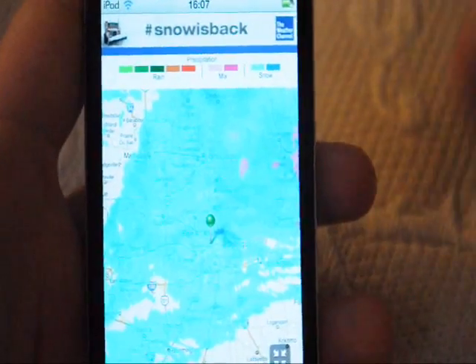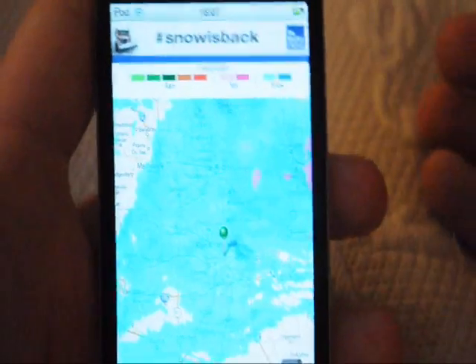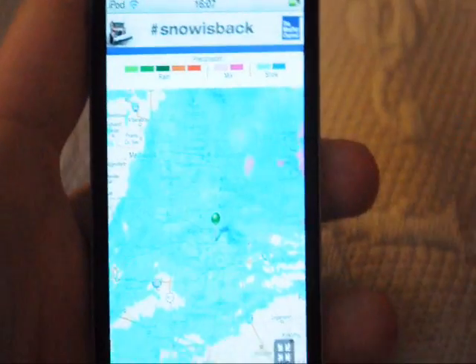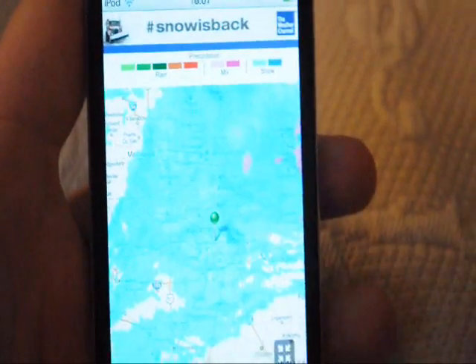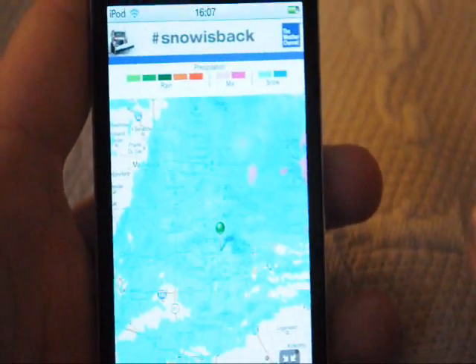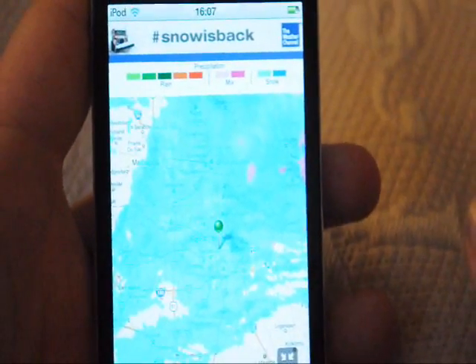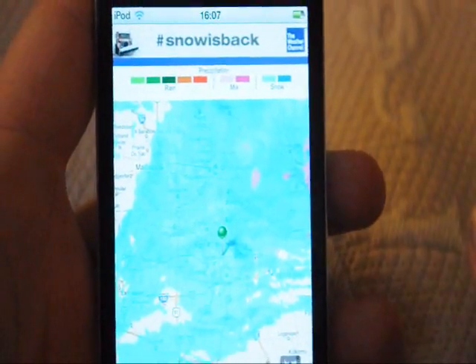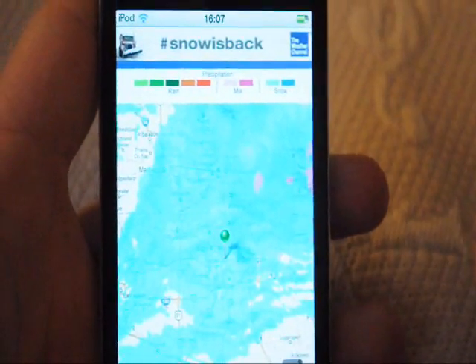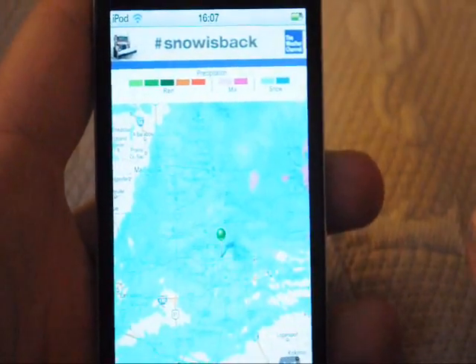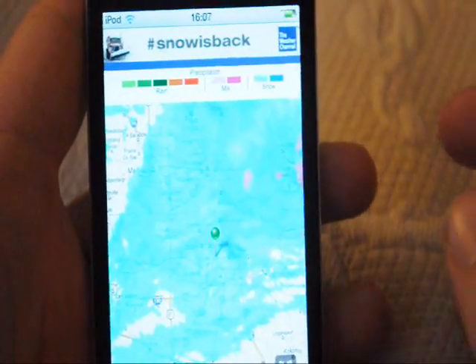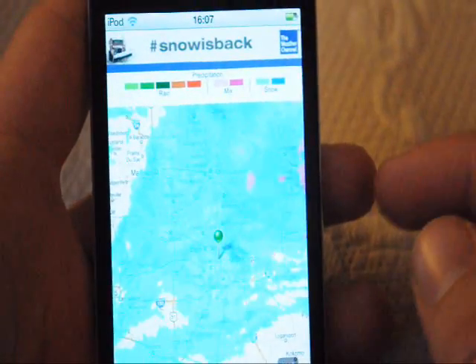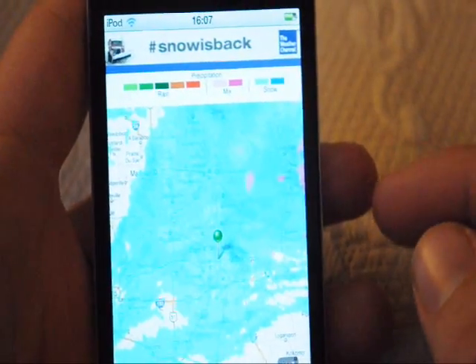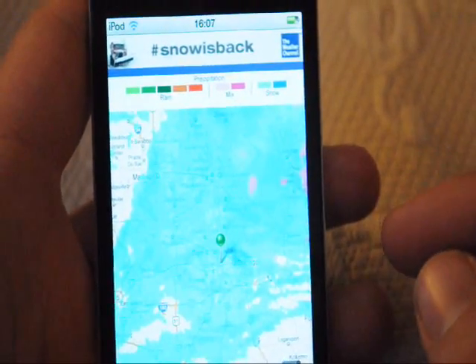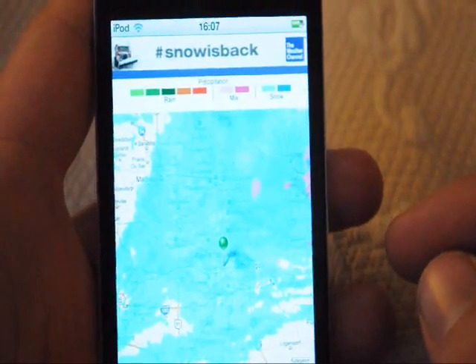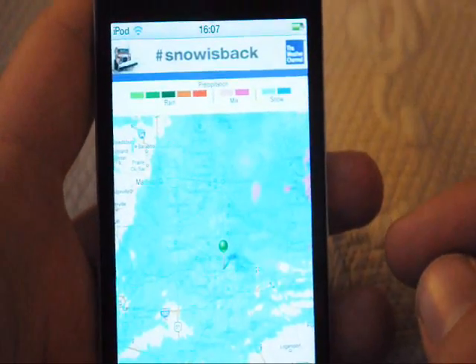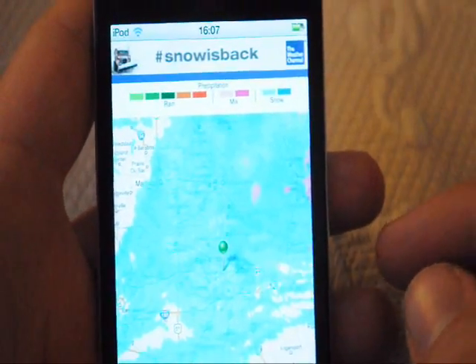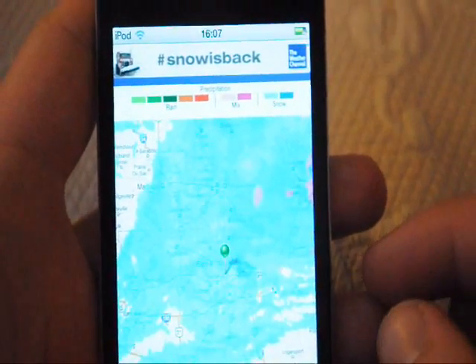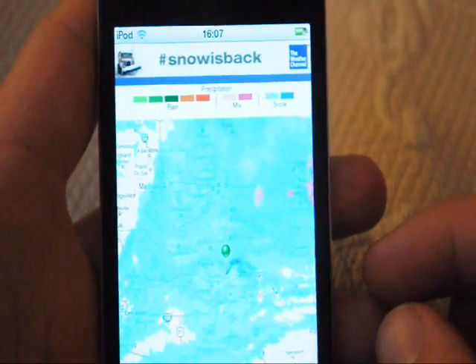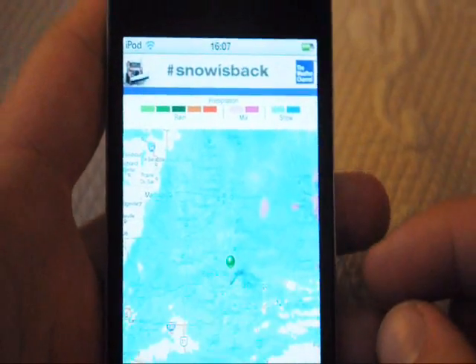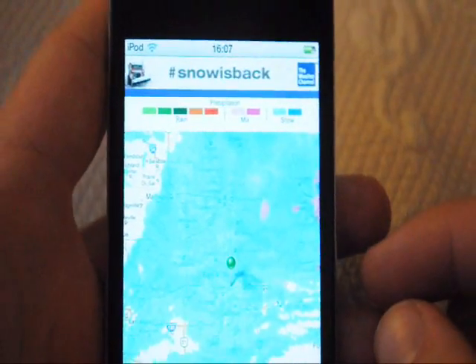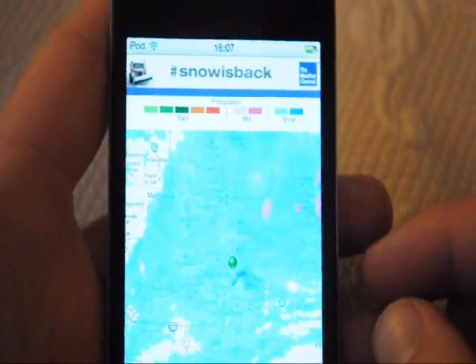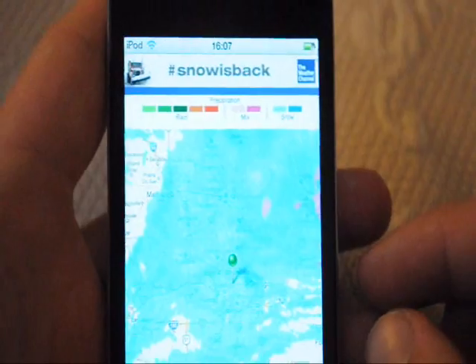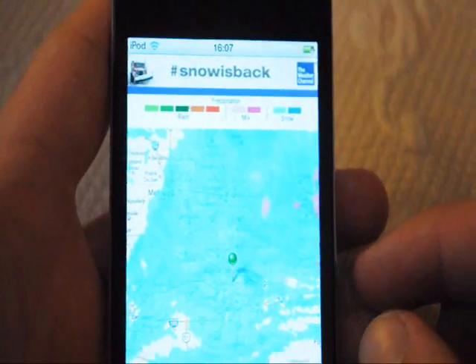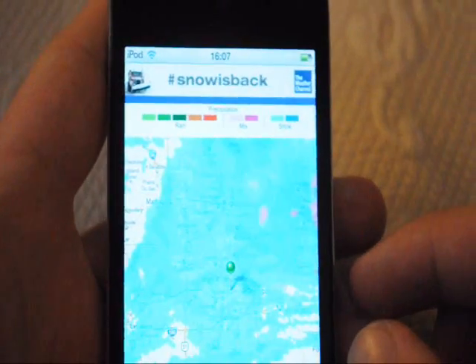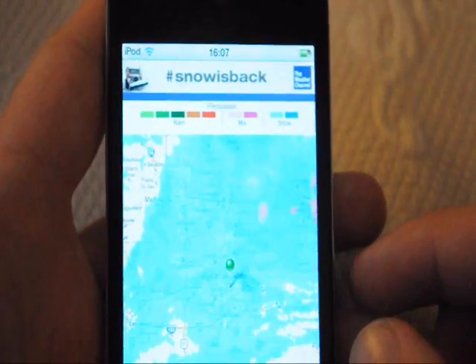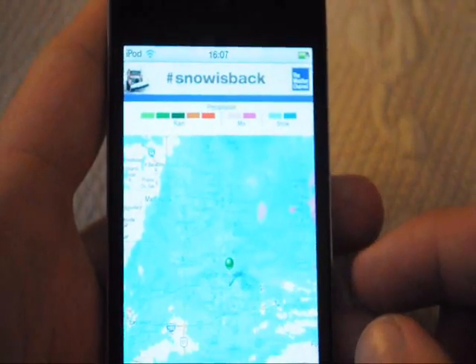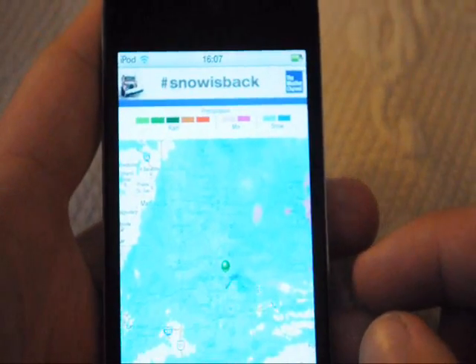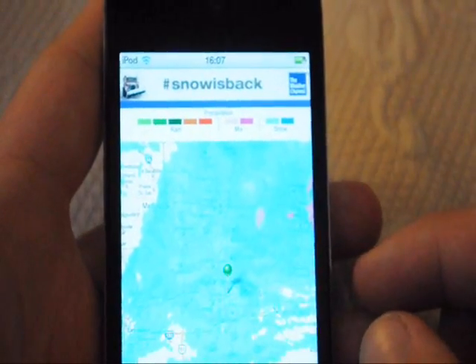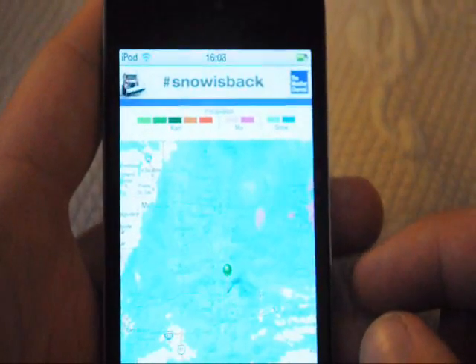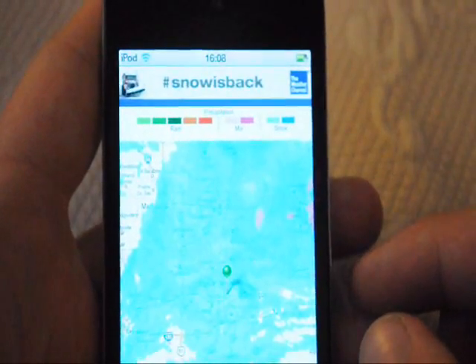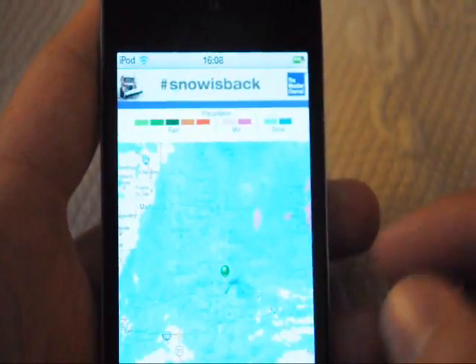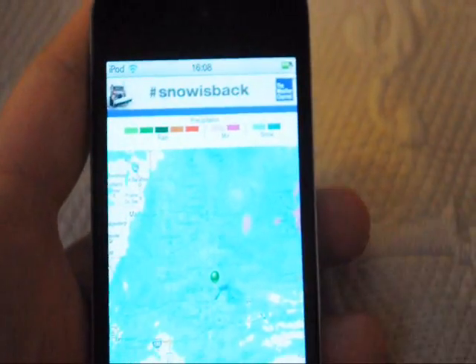Hello guys, it's Airplane75 here, and today I'm going to do an app review of the Best Radar app.